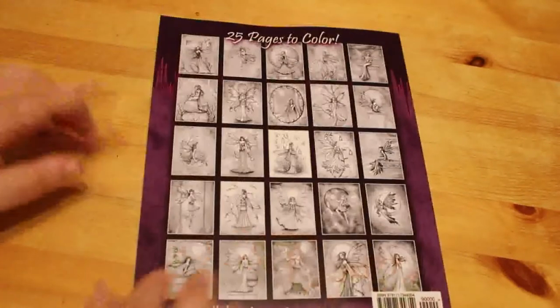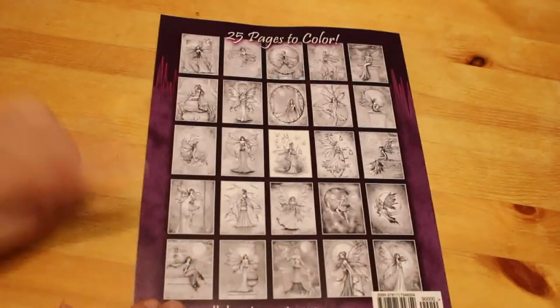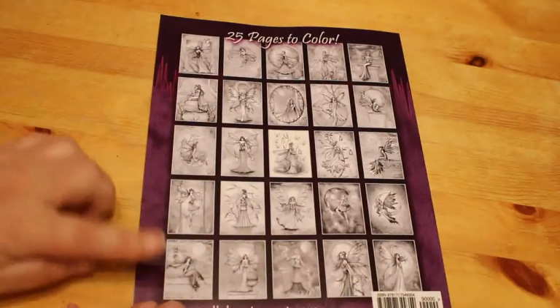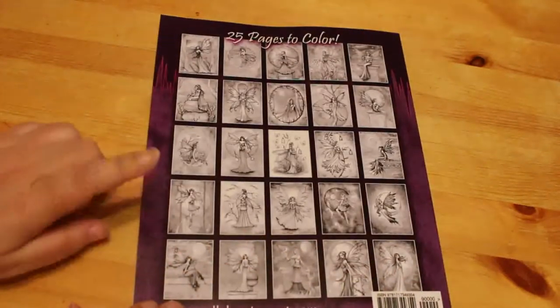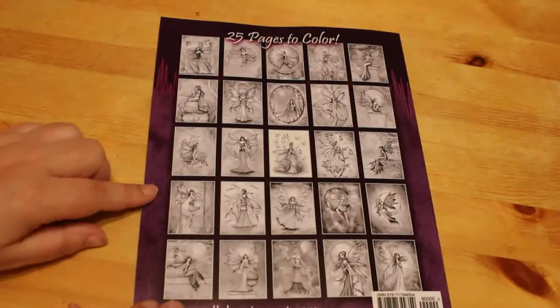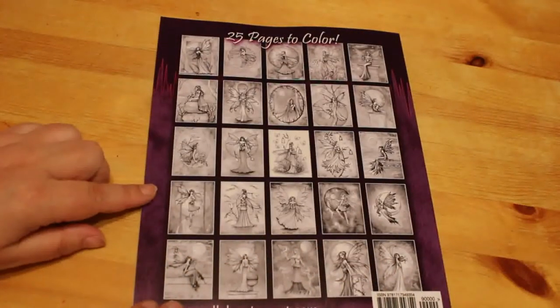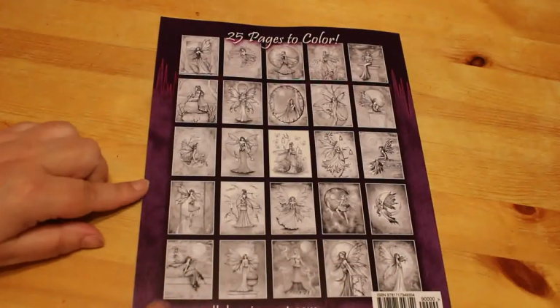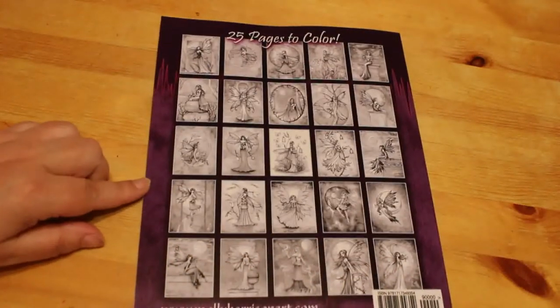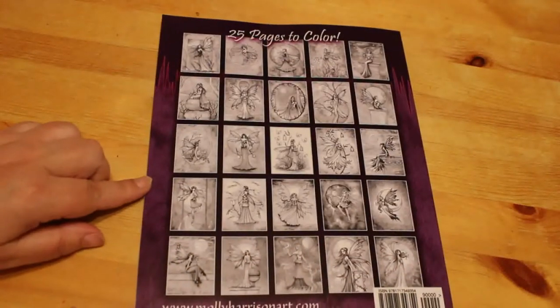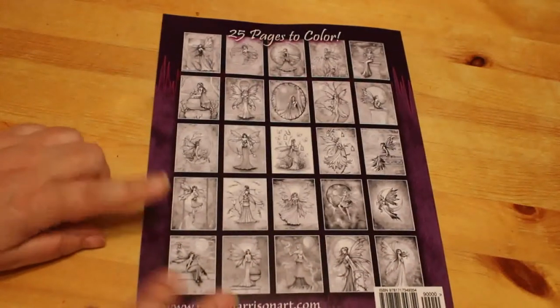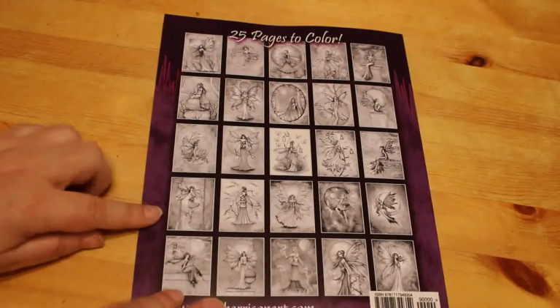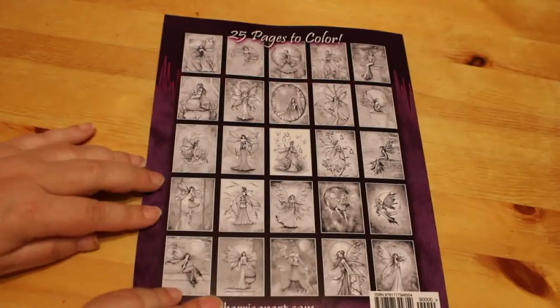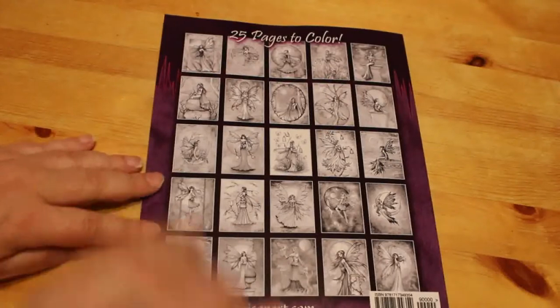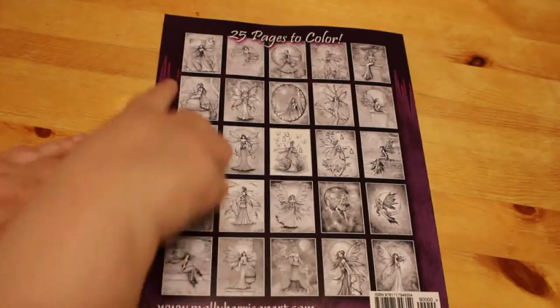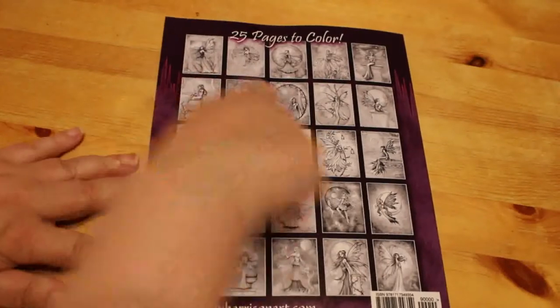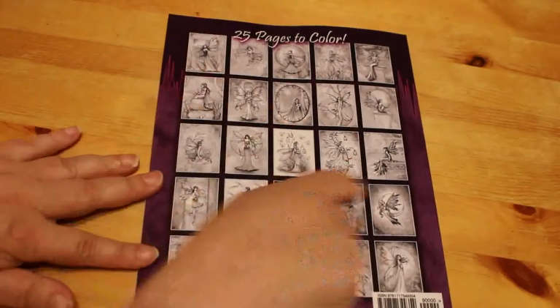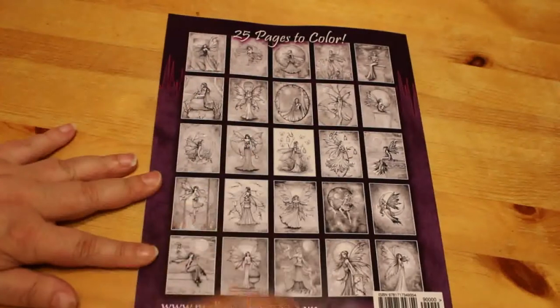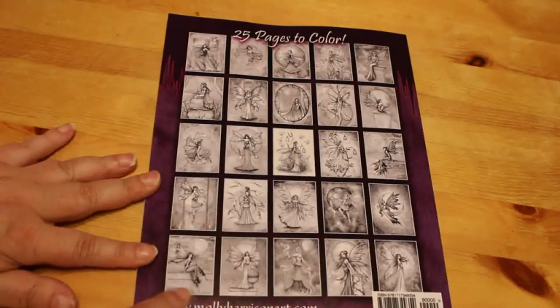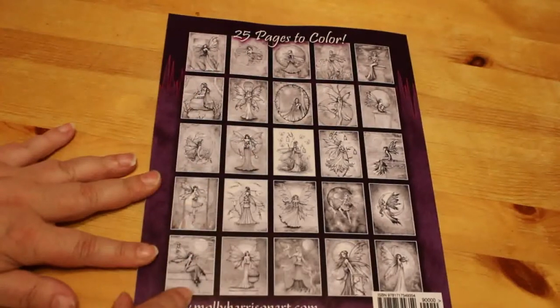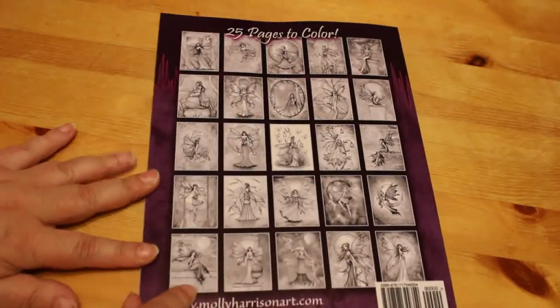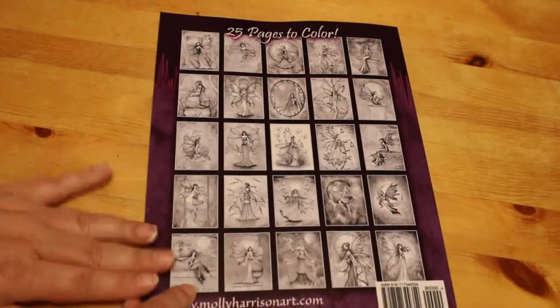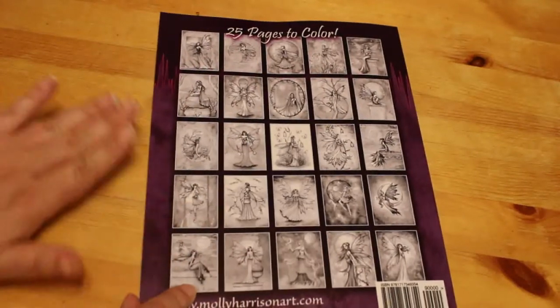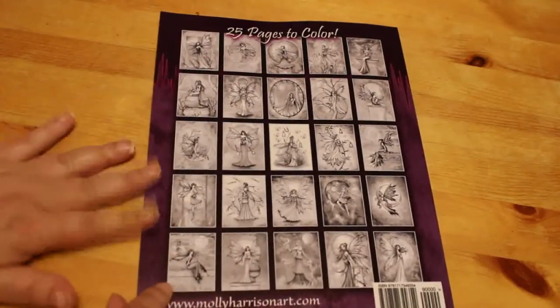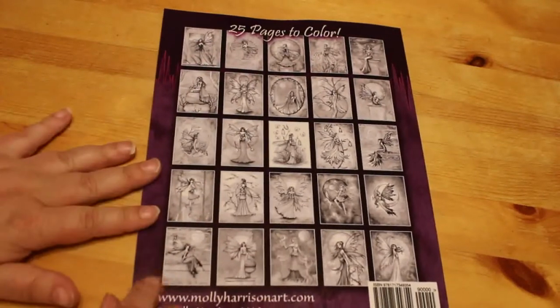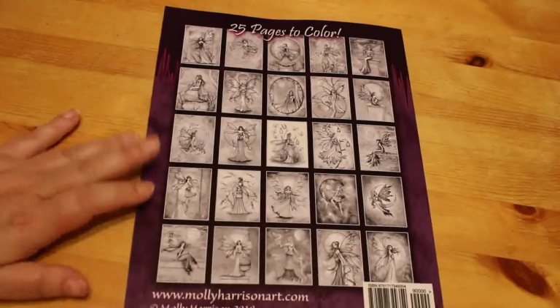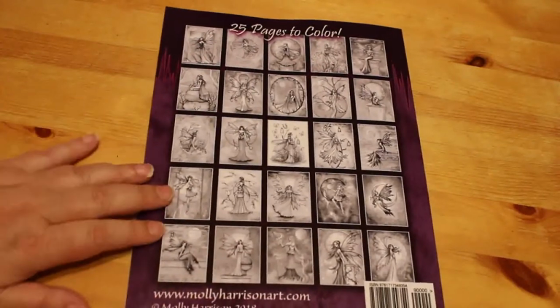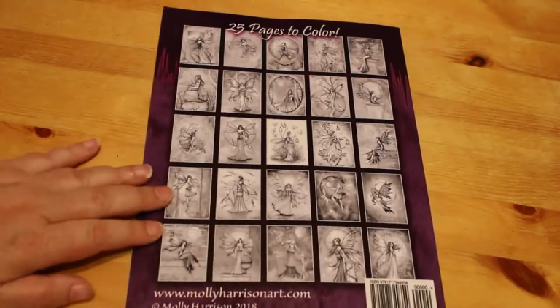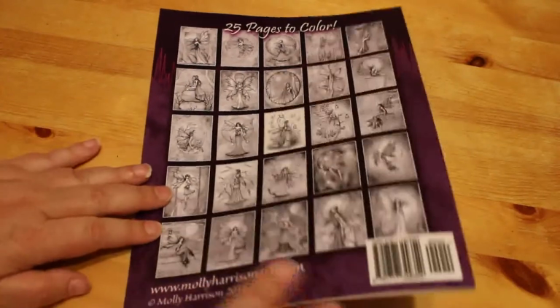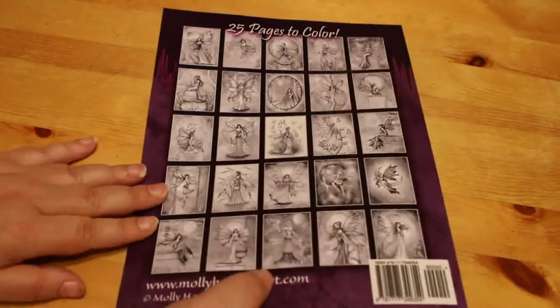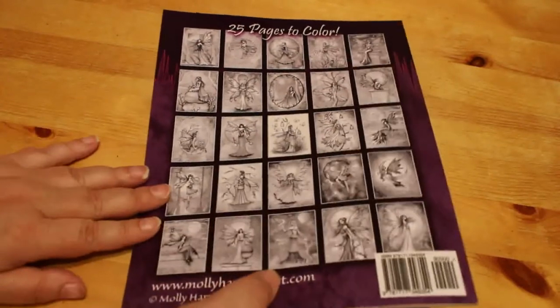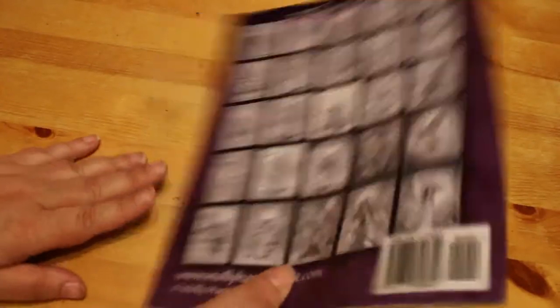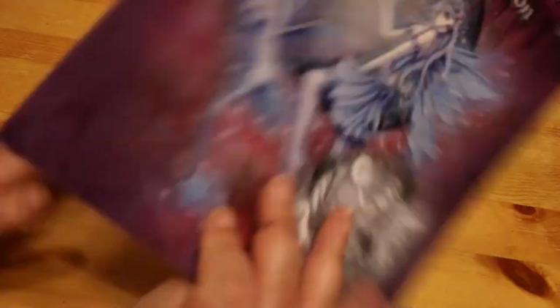On the back it says there are 25 pages to colour, and there they all are — that's all your pictures on the back in thumbnail version.